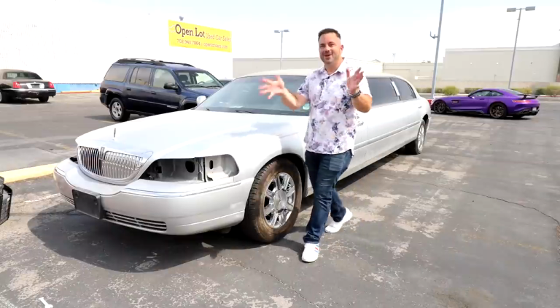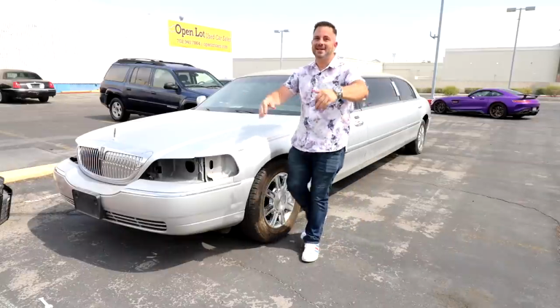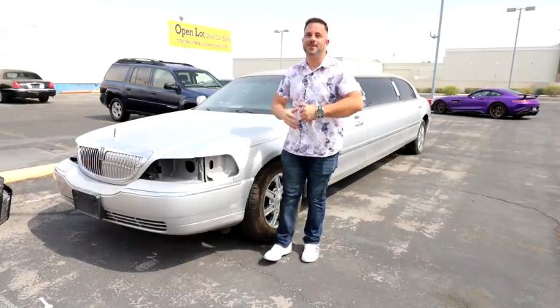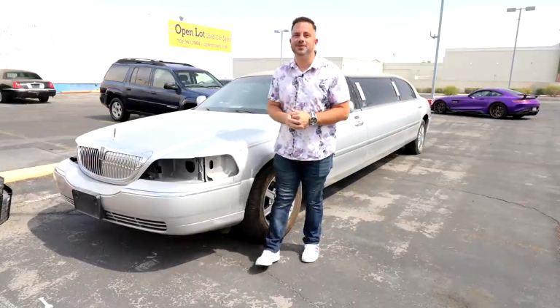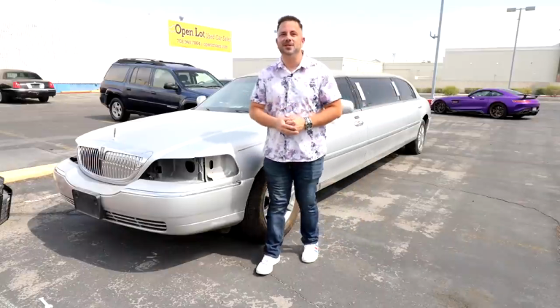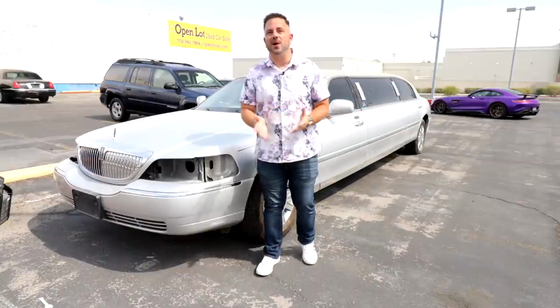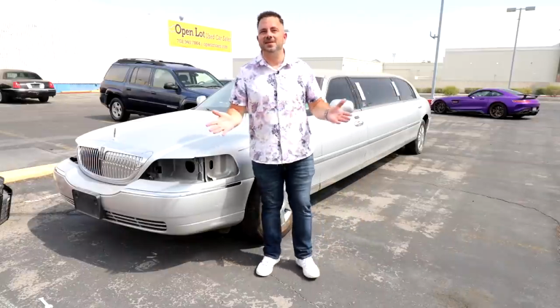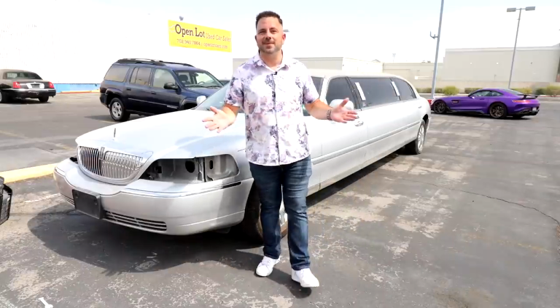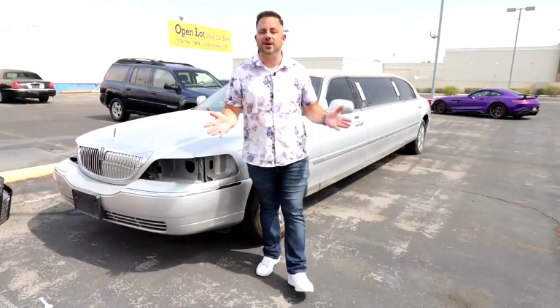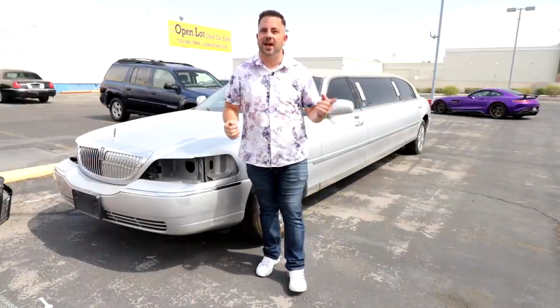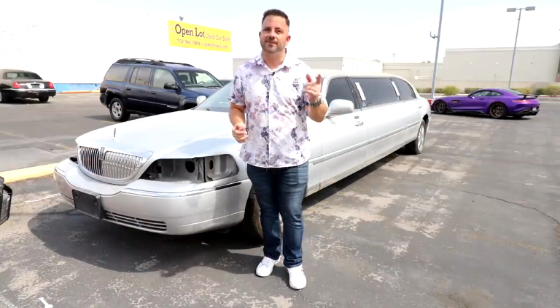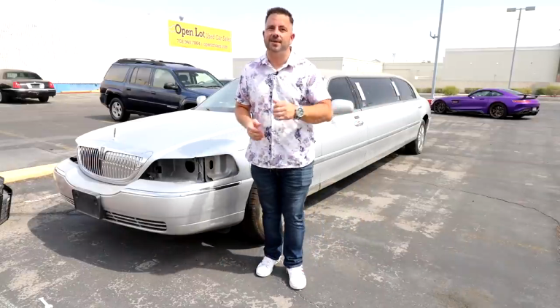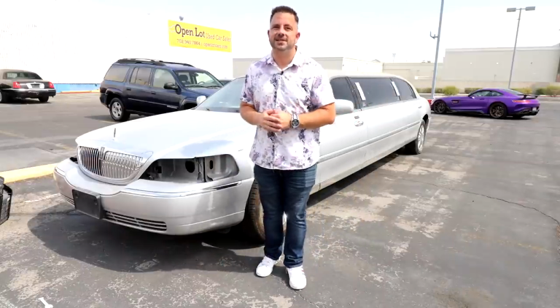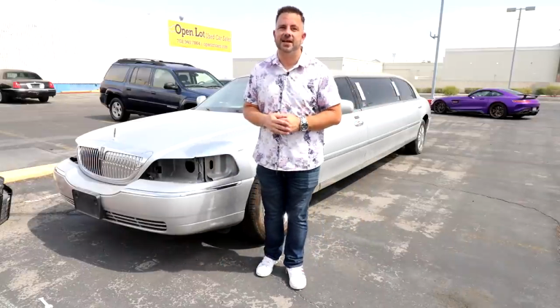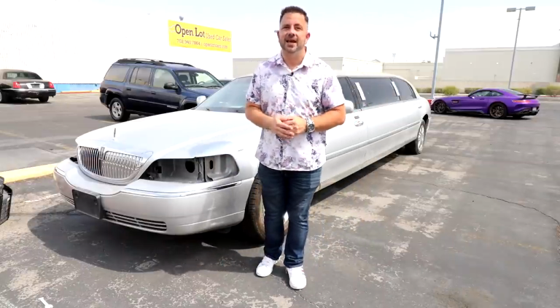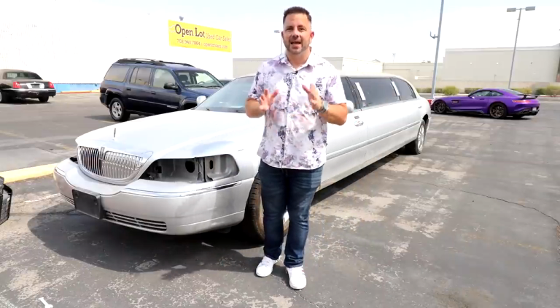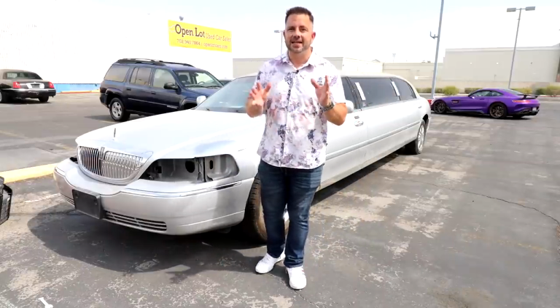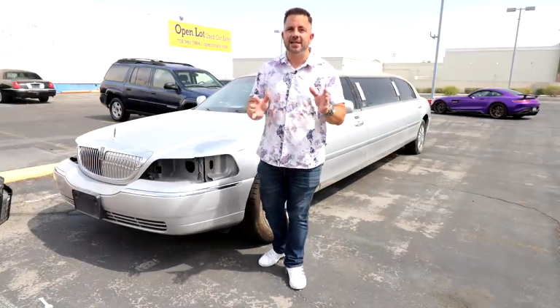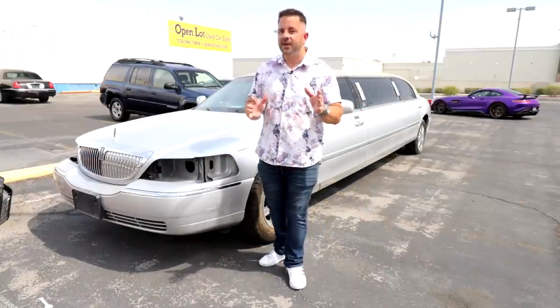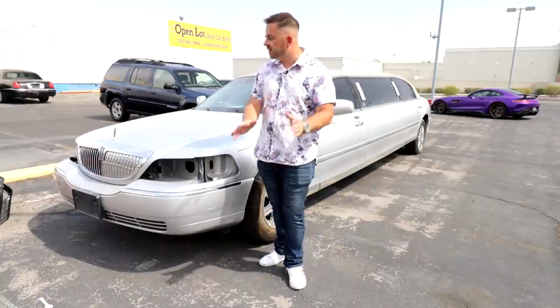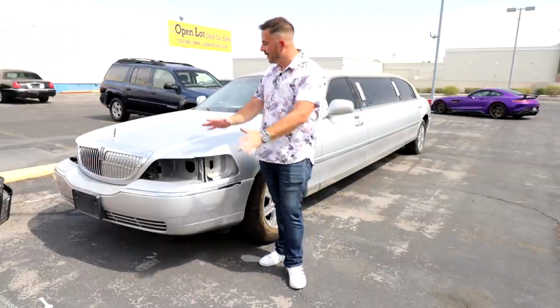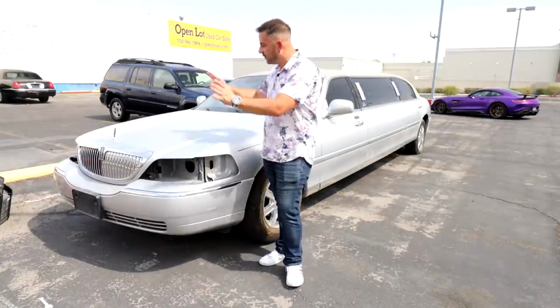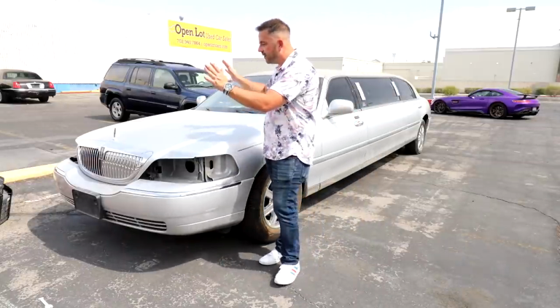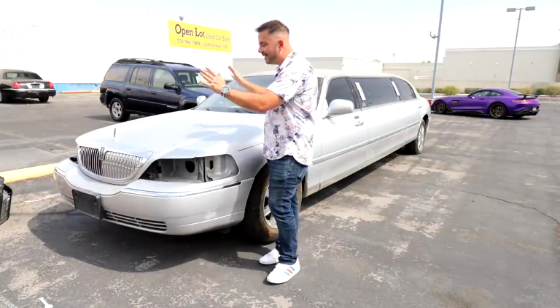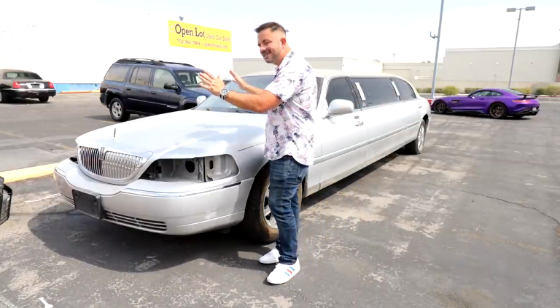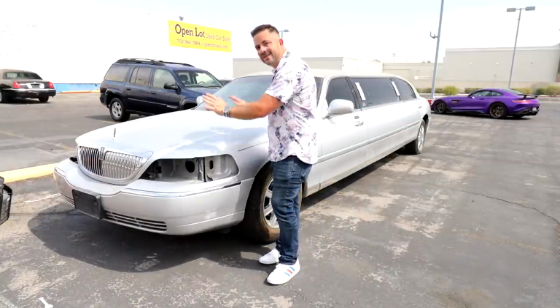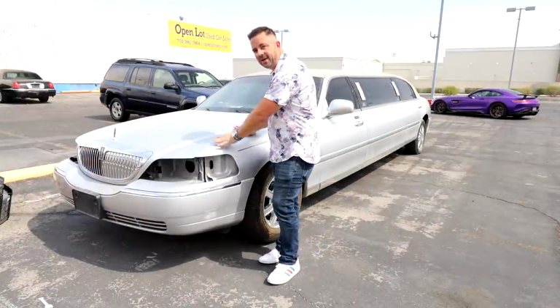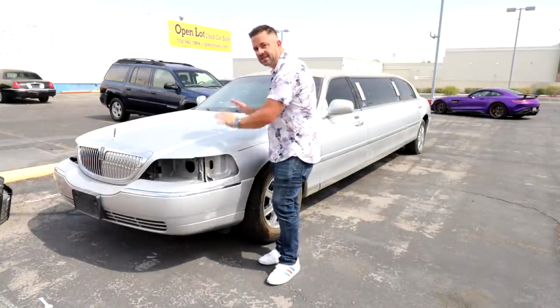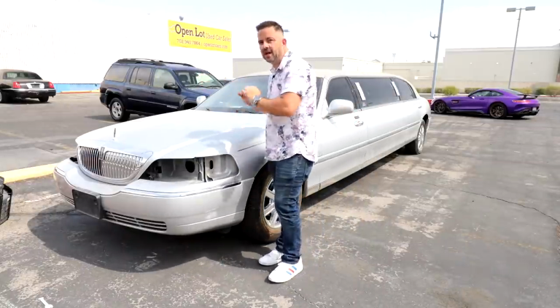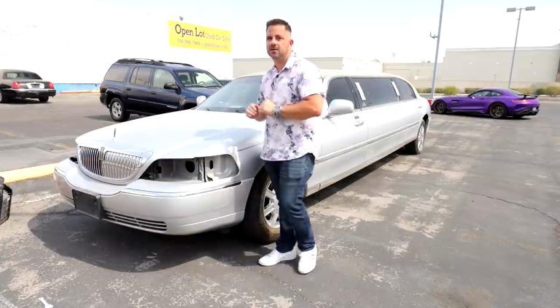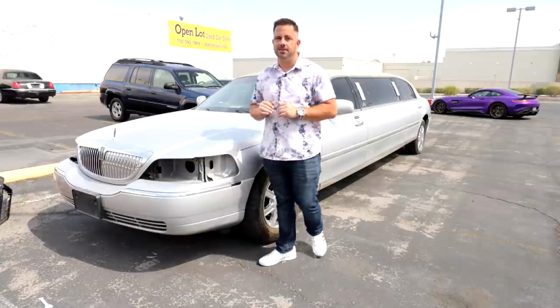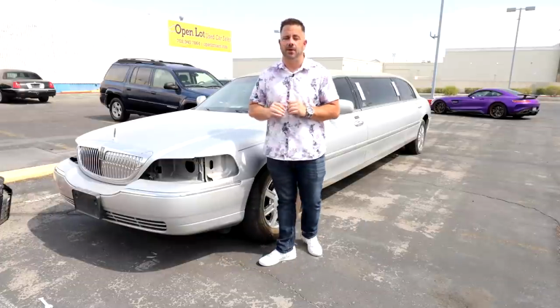What's up YouTube? Welcome to Automotive Life. My name is Lucky, and today's video is about flipping this $1,000 limo.